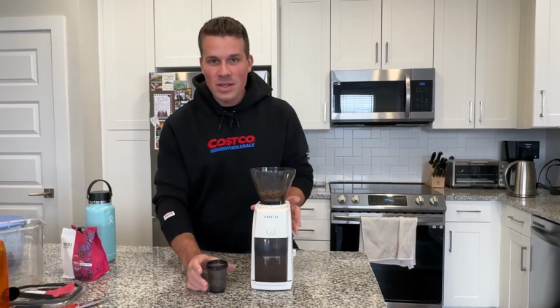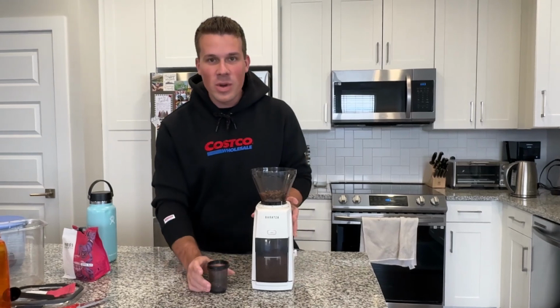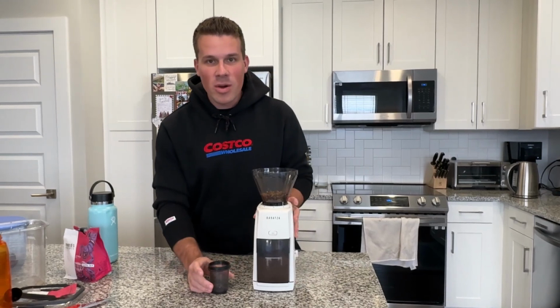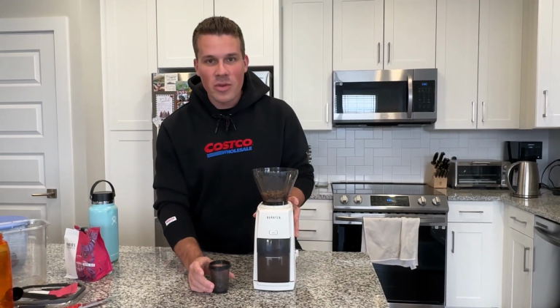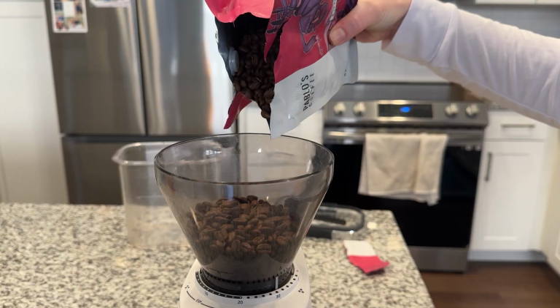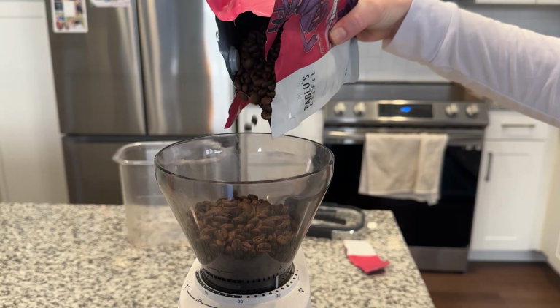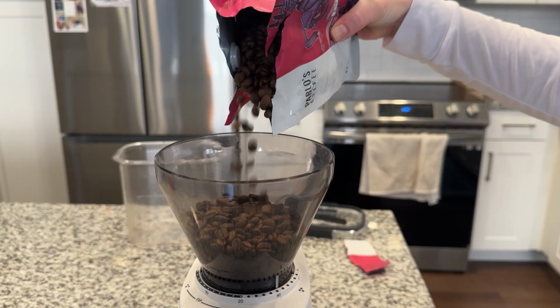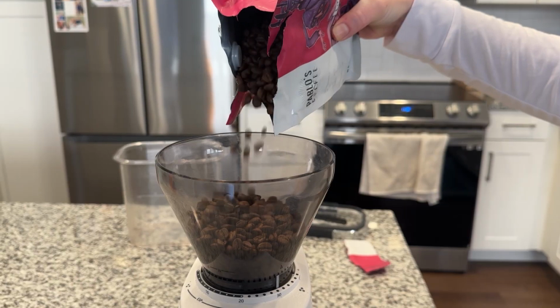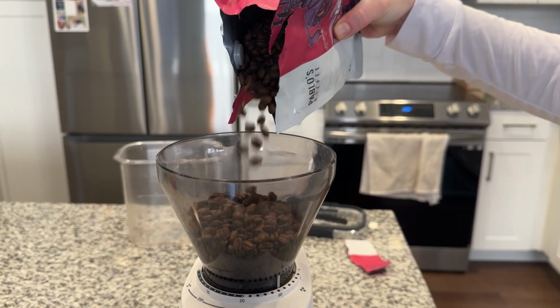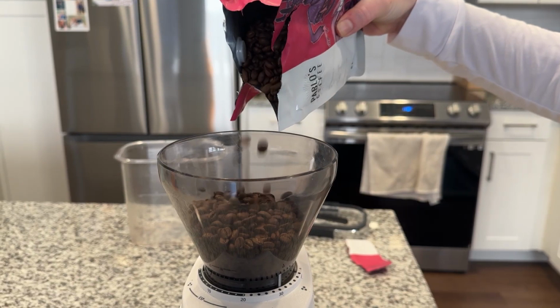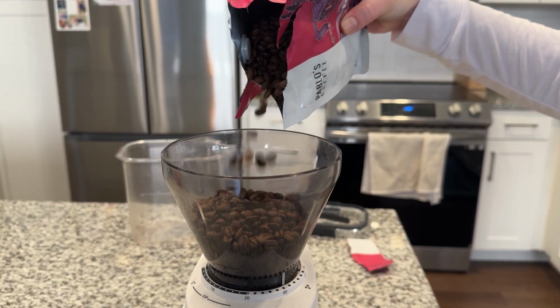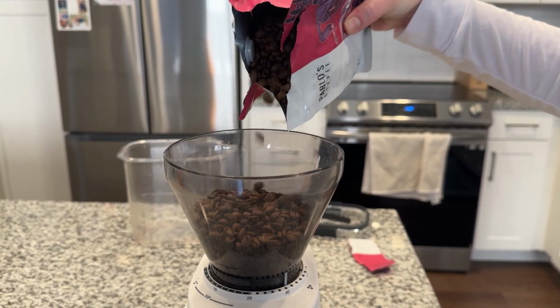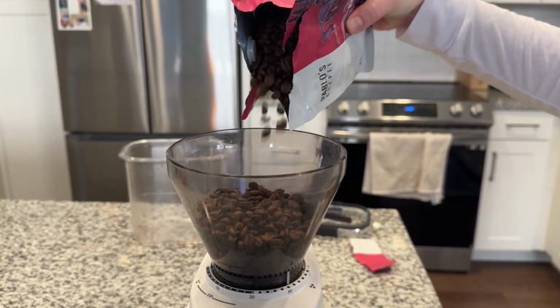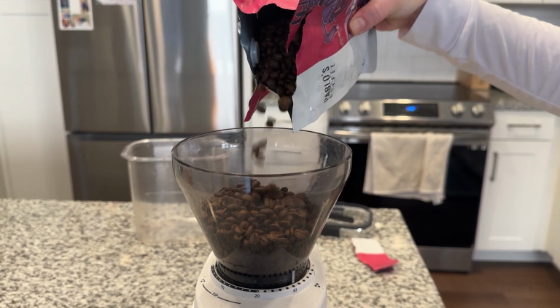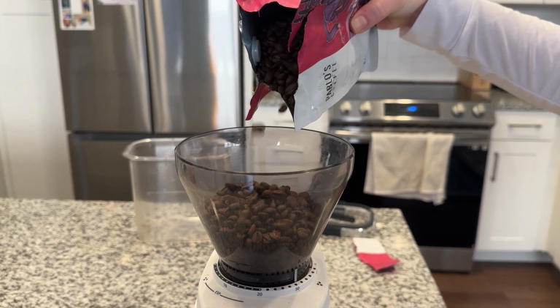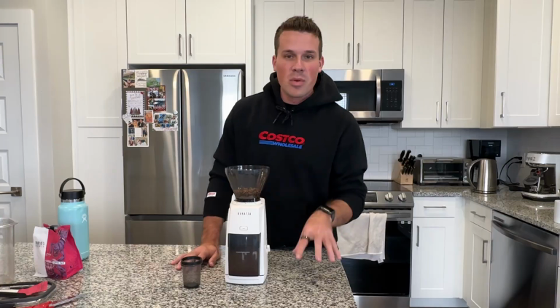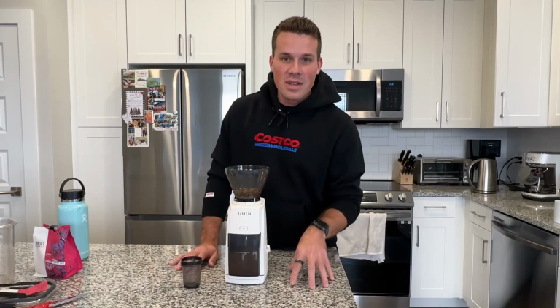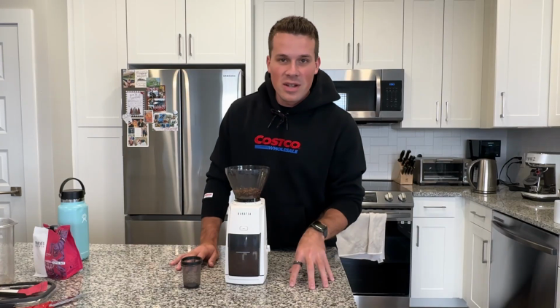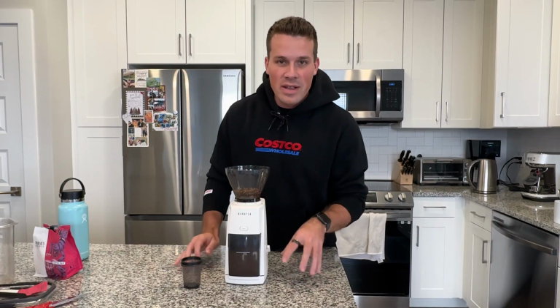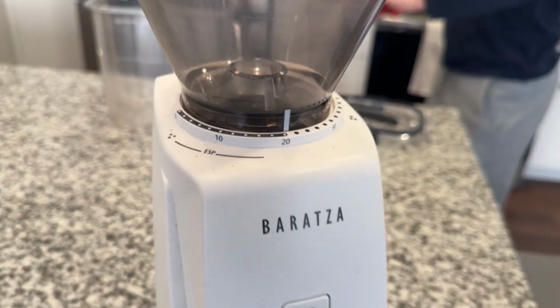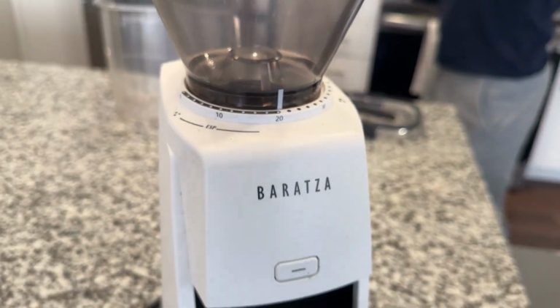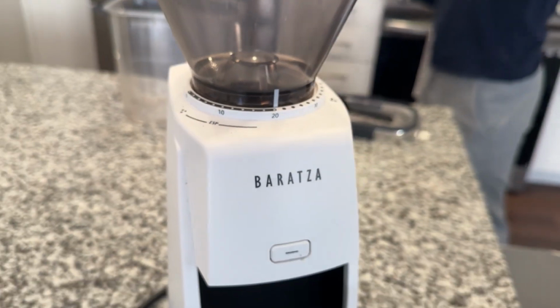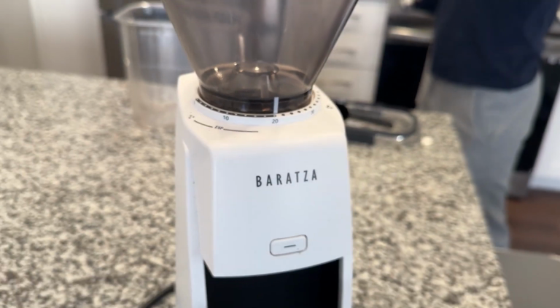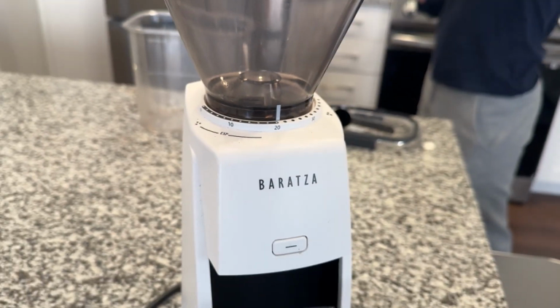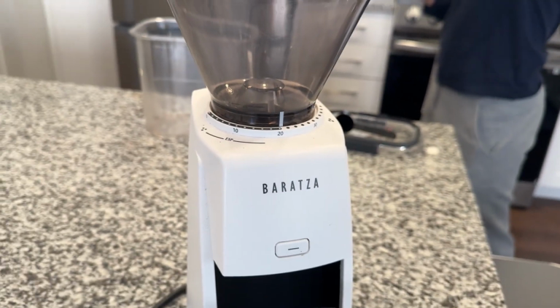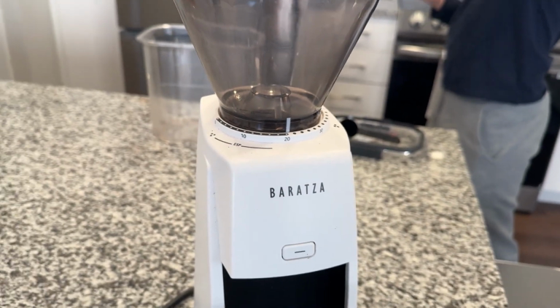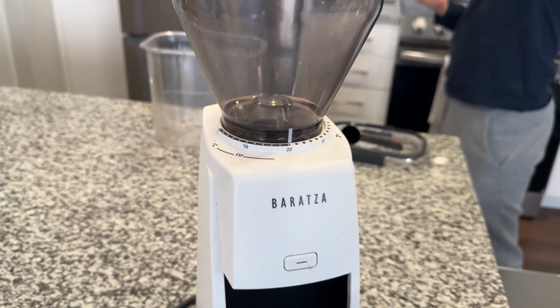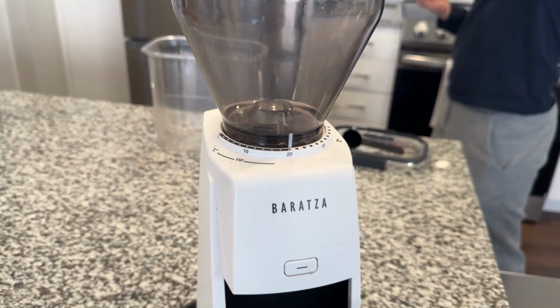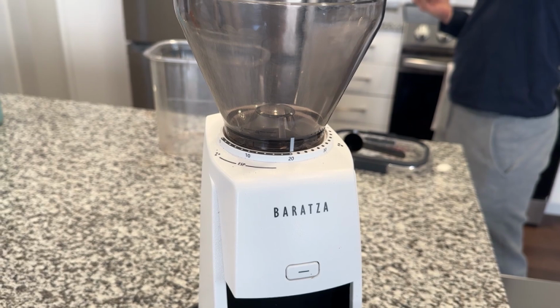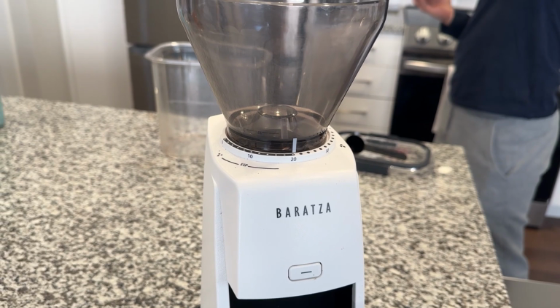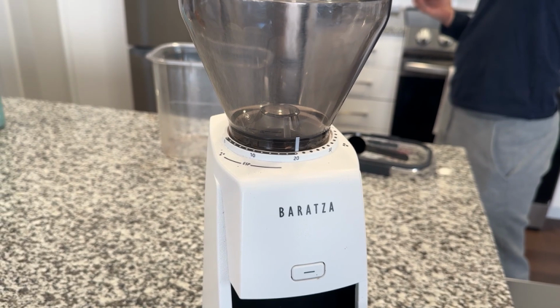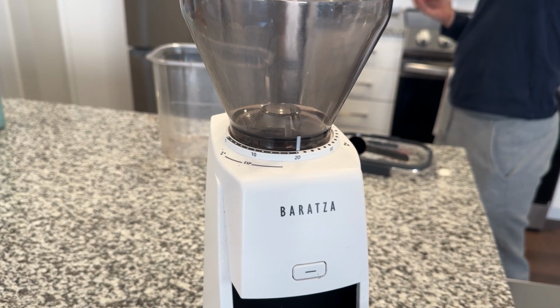This is a quick overview of the Encore ESP. The important thing to know is it has burrs instead of blades, so it's a burr grinder.